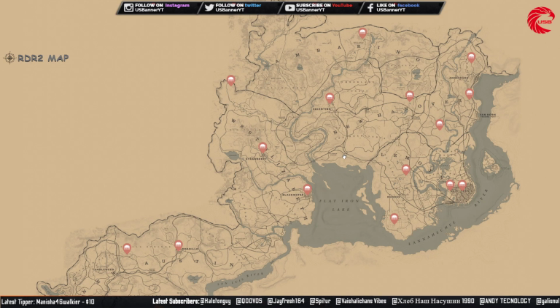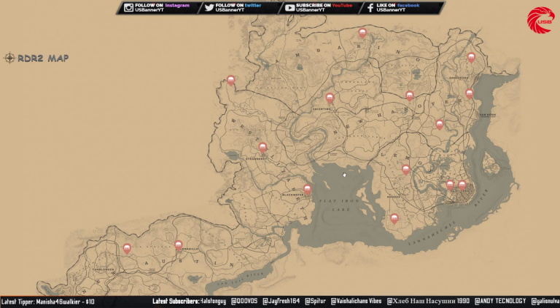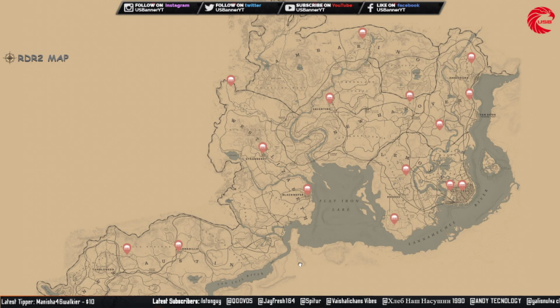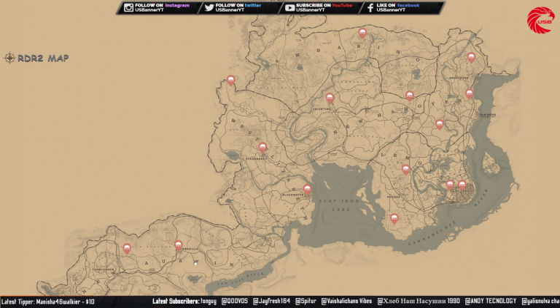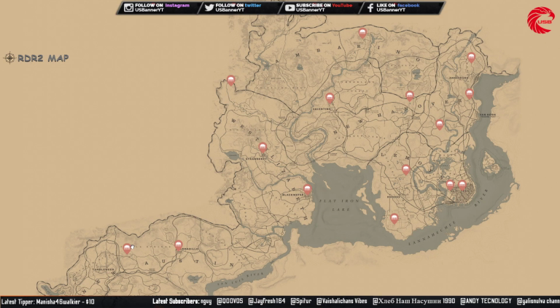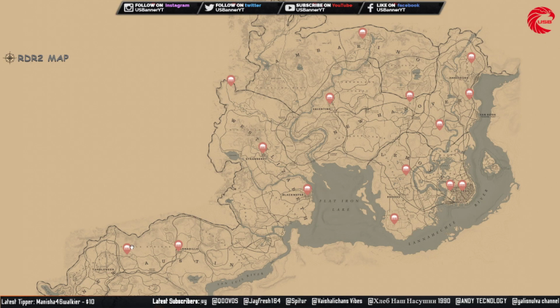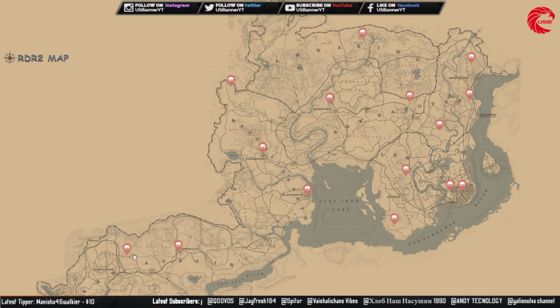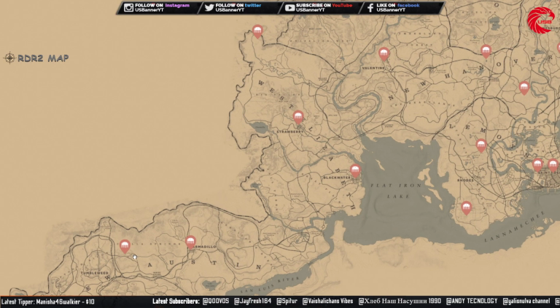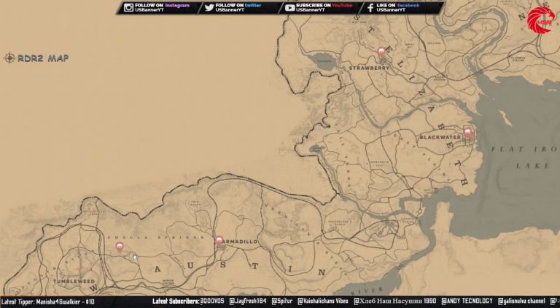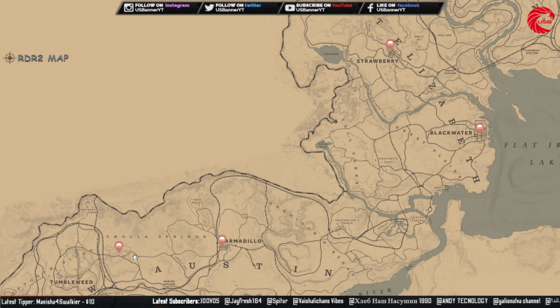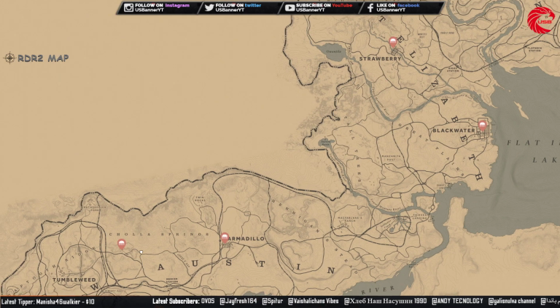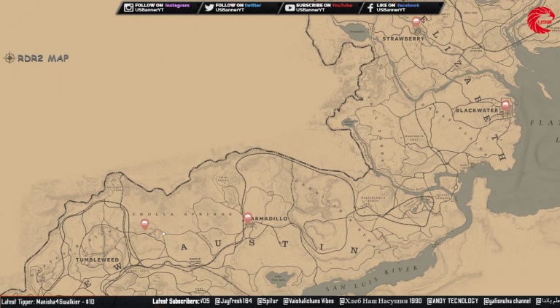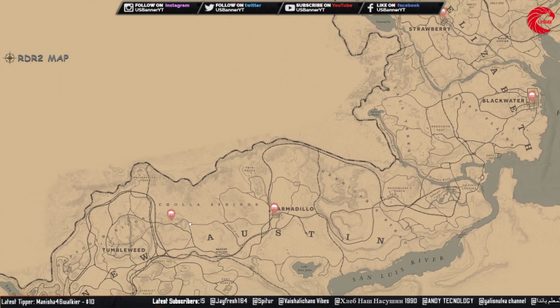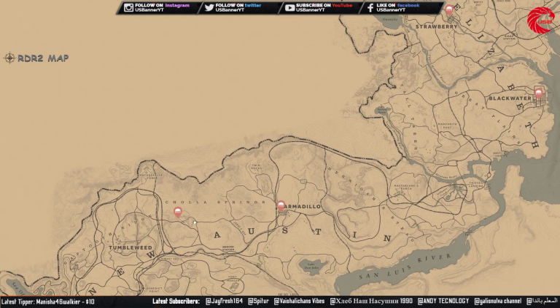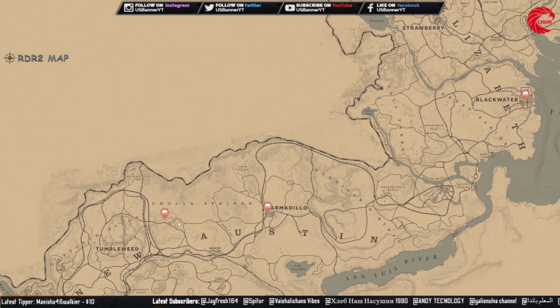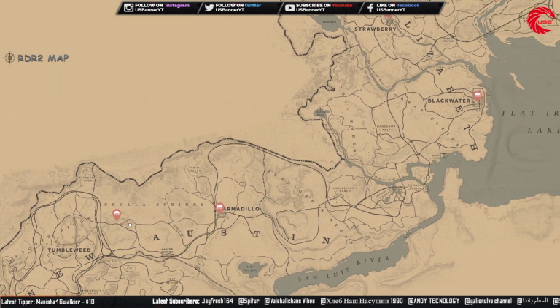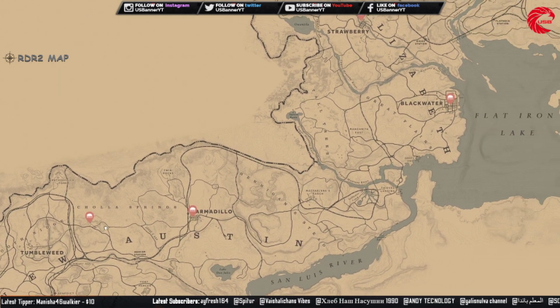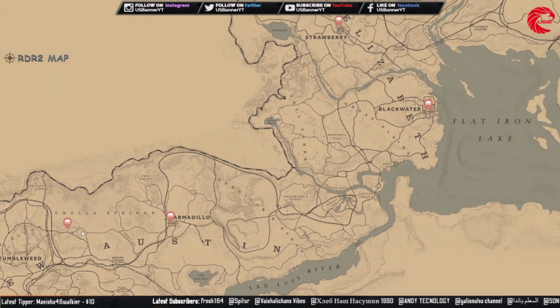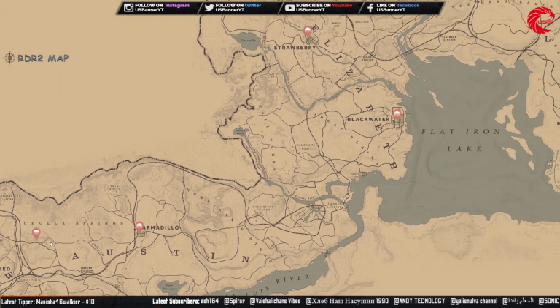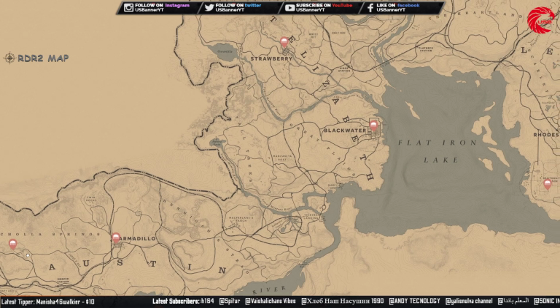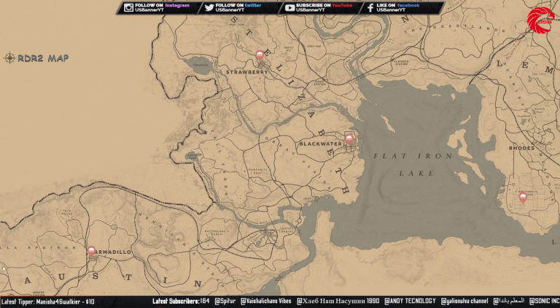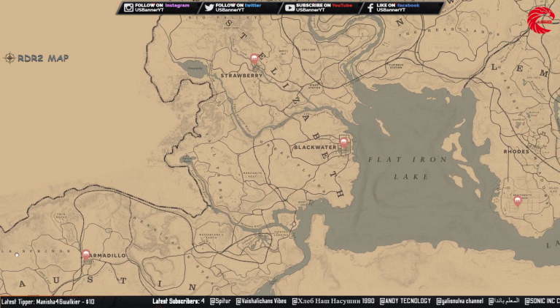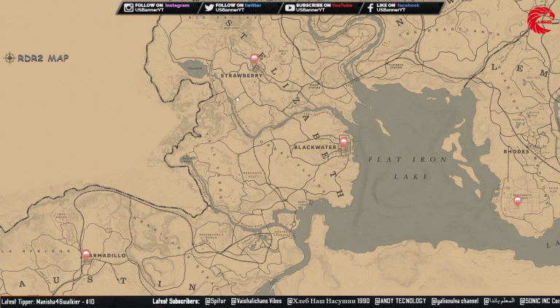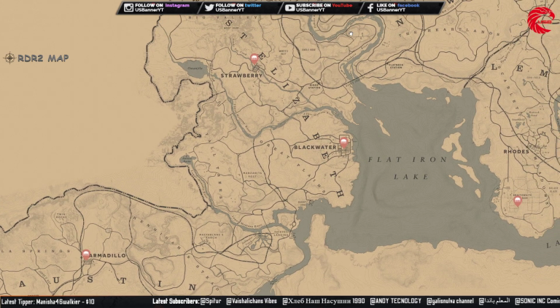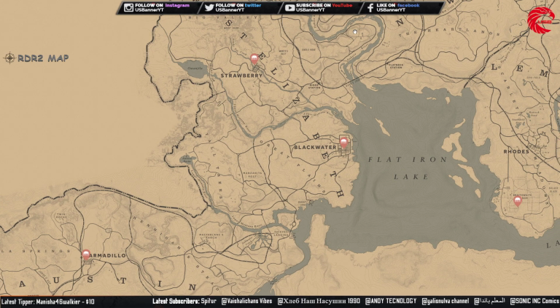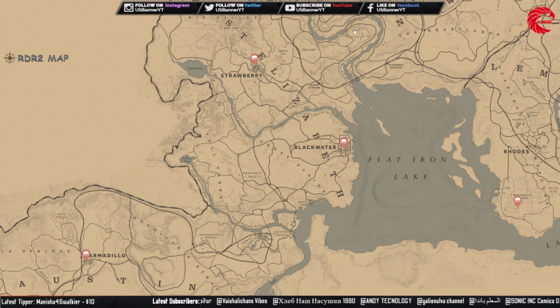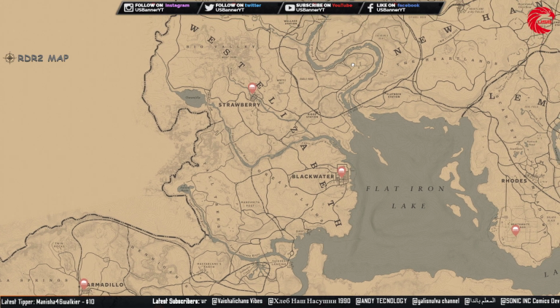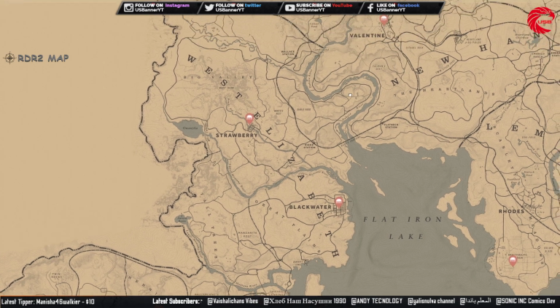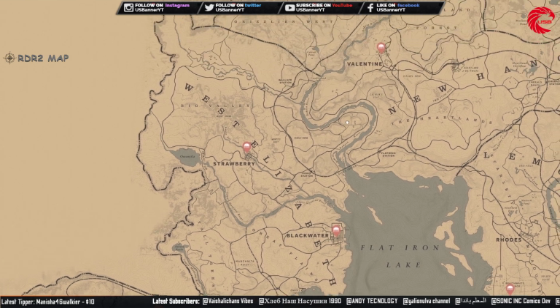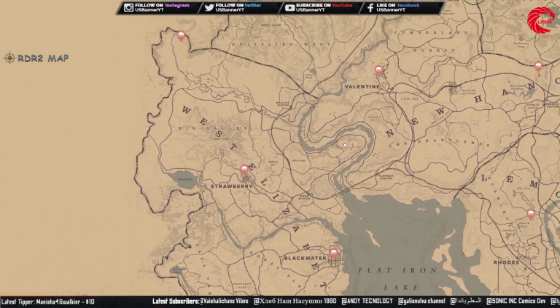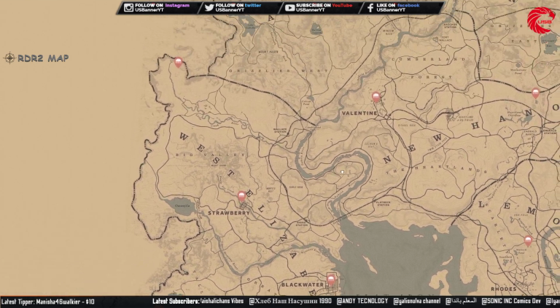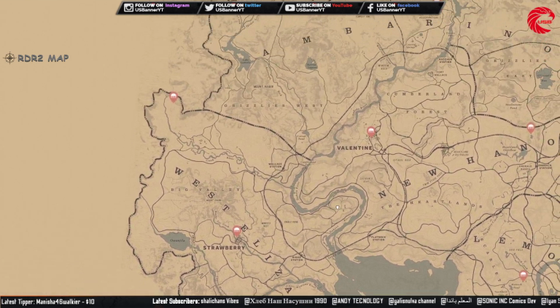The Family Heirloom — you can collect this set and sell to Madame Nazar for $292. It's cycle 2 today.